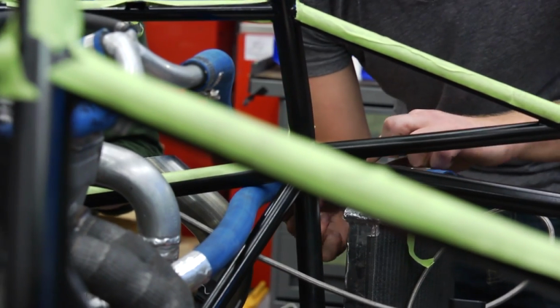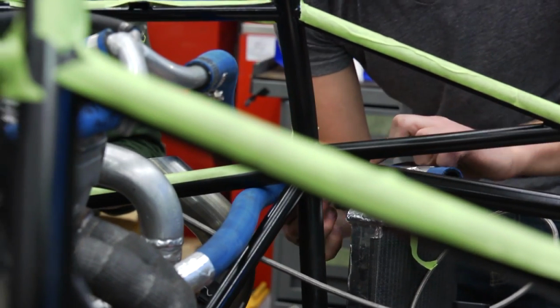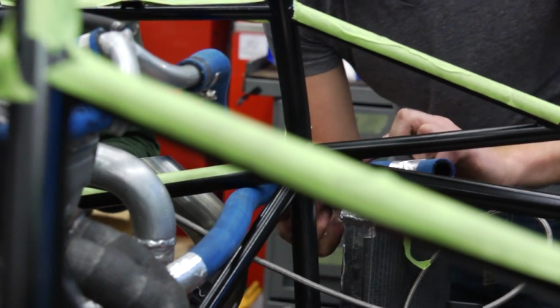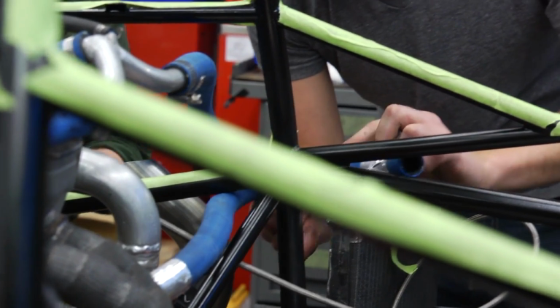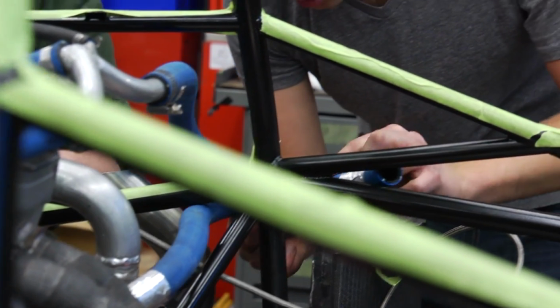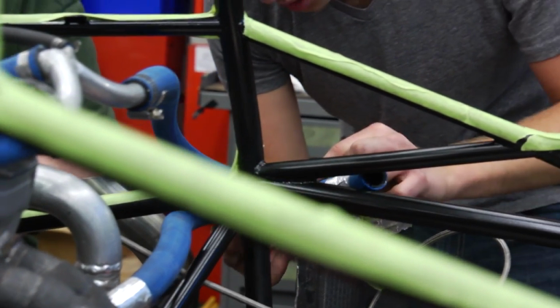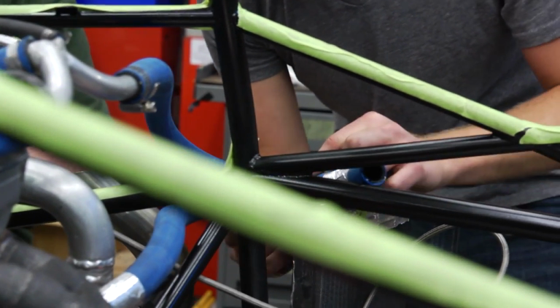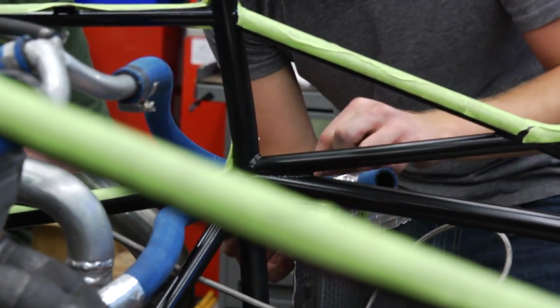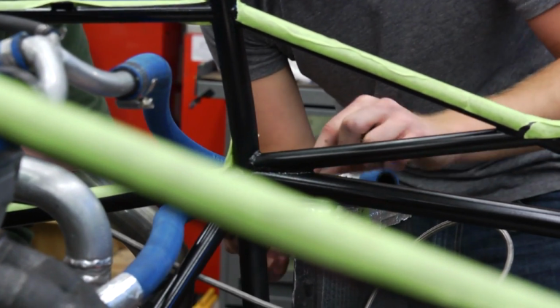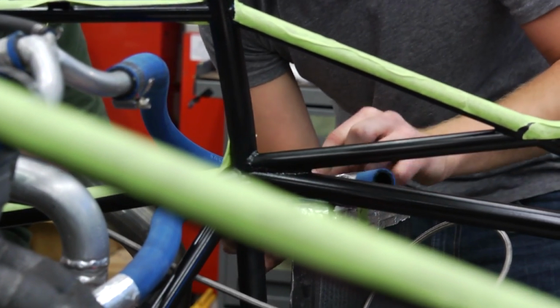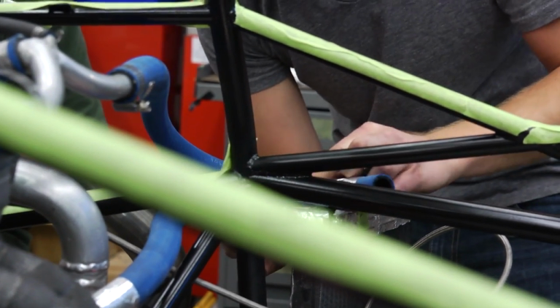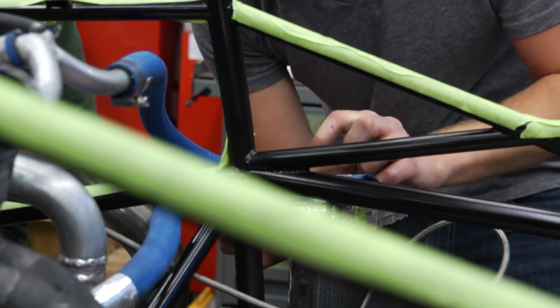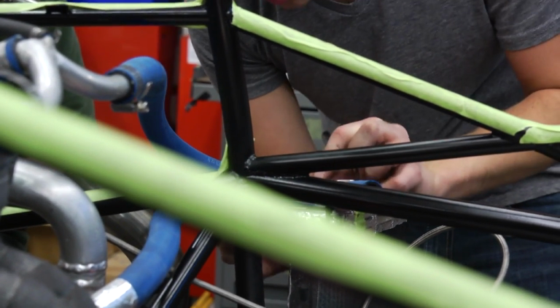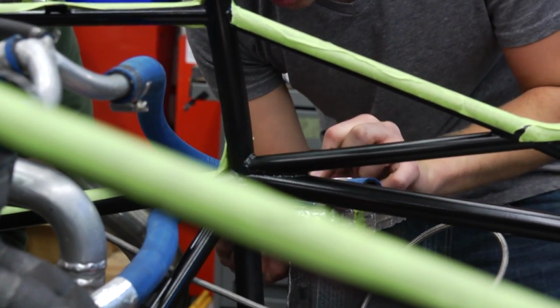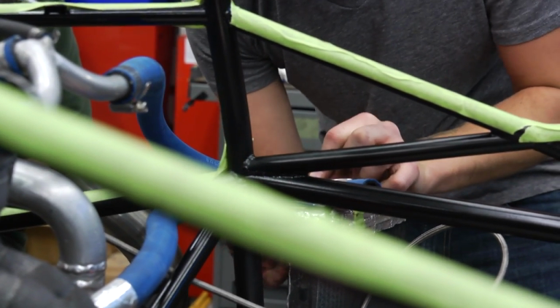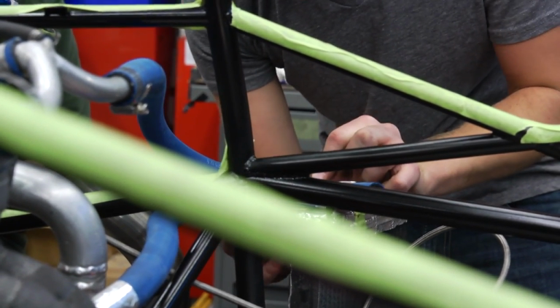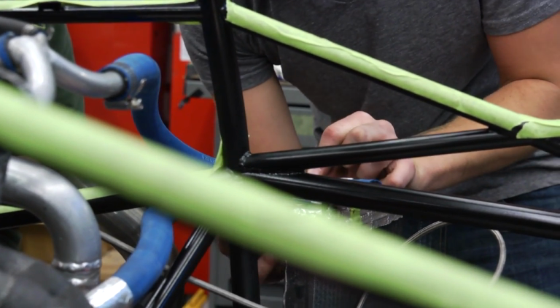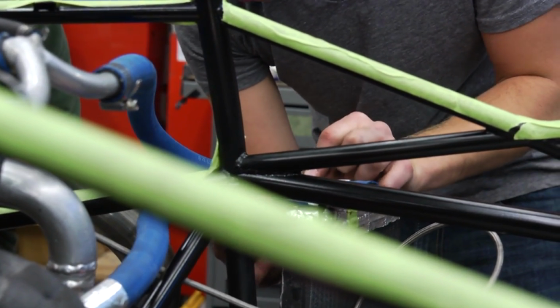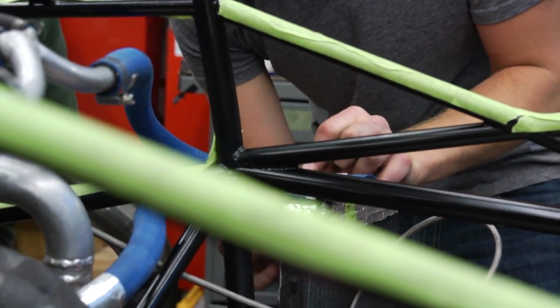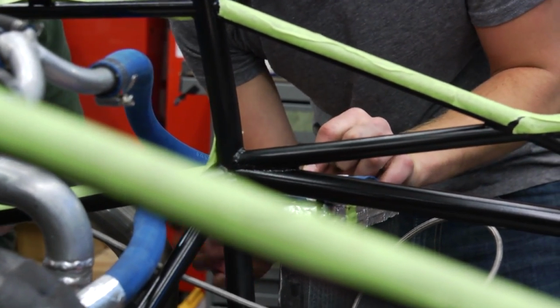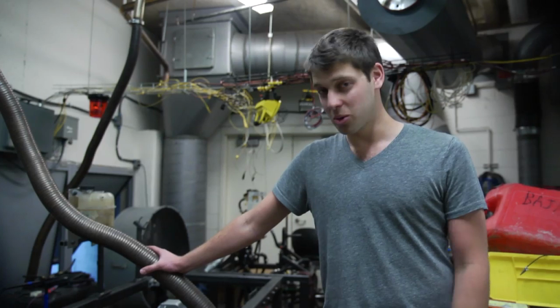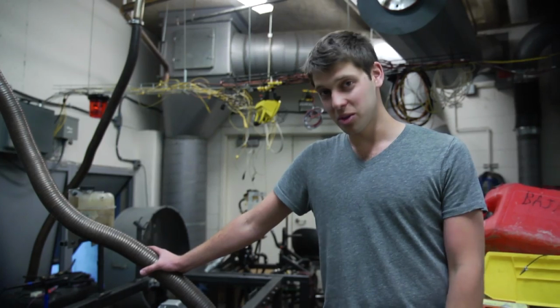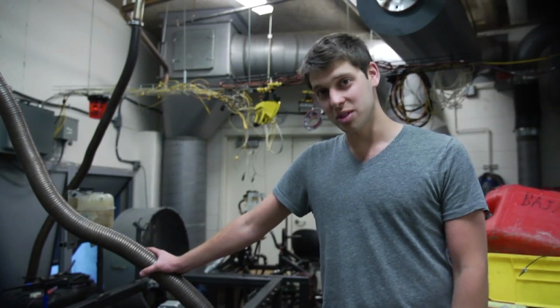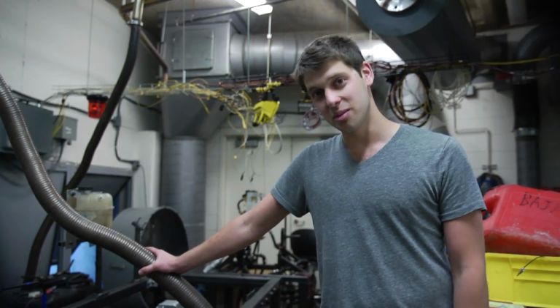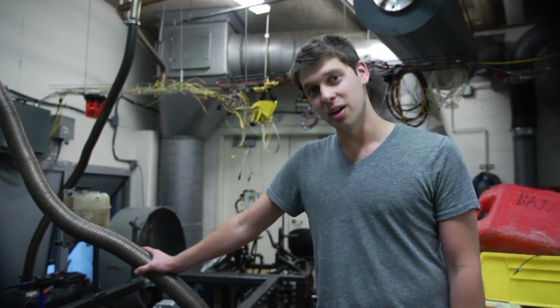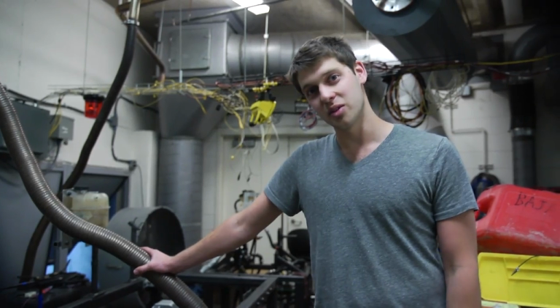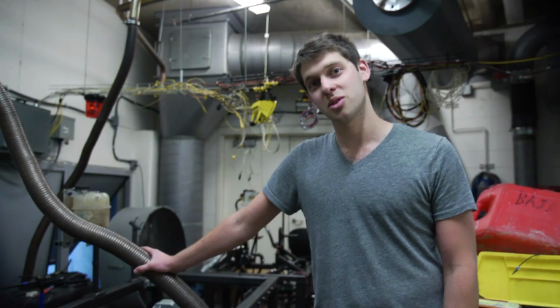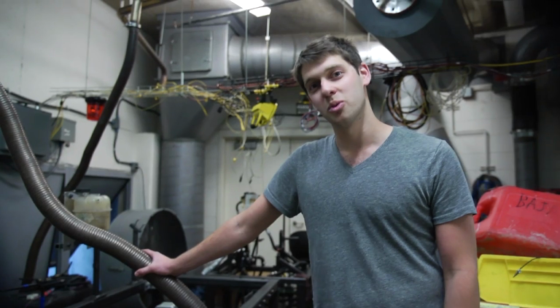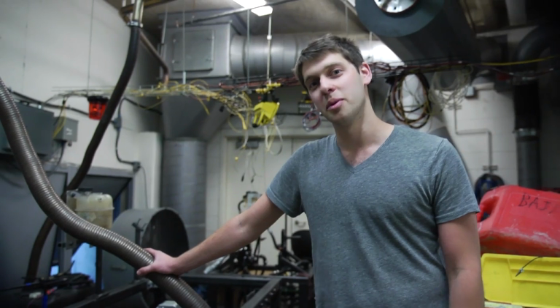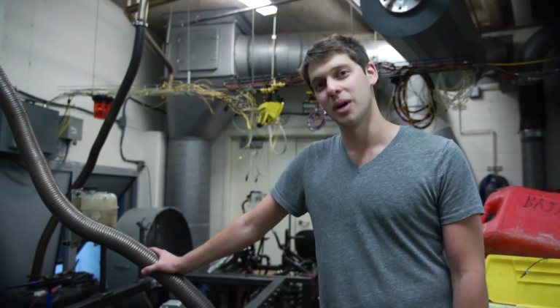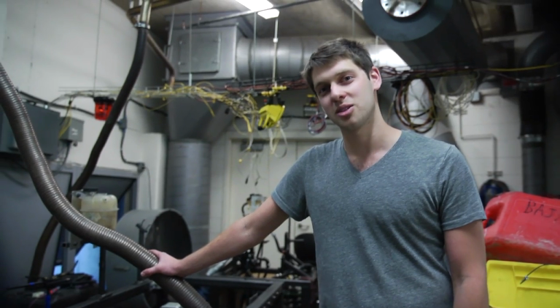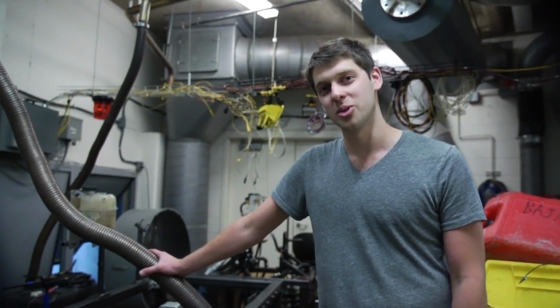Cooling is the most important system on the car, and everybody knows that. Without the cooling system, none of this would be possible.